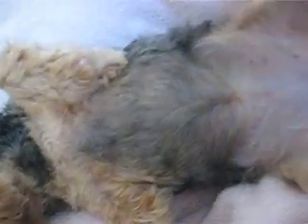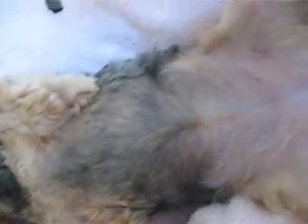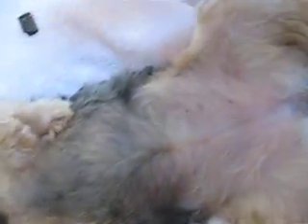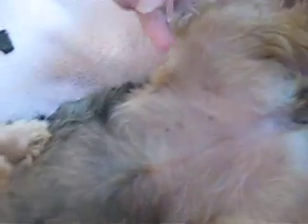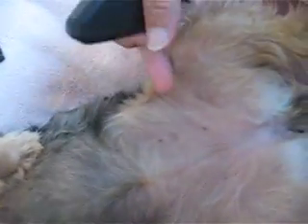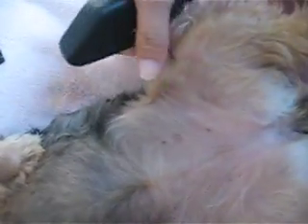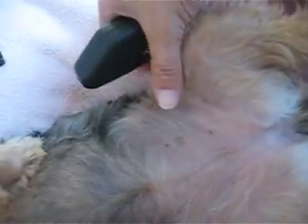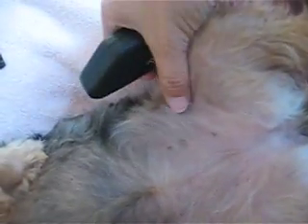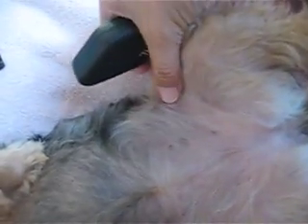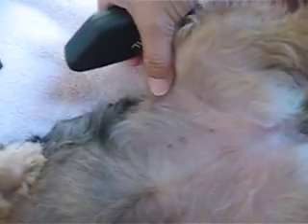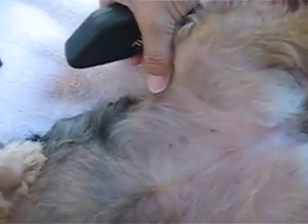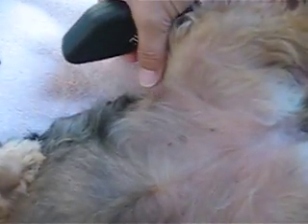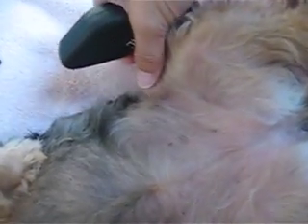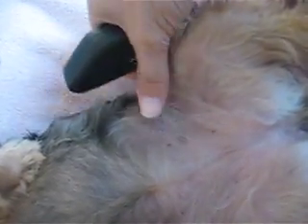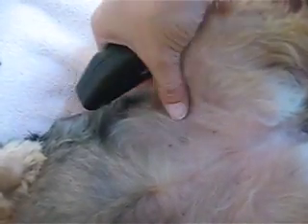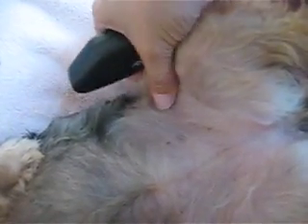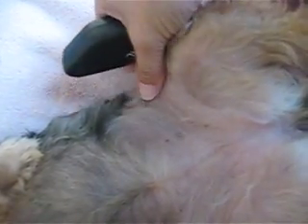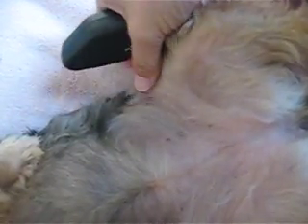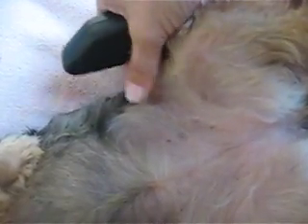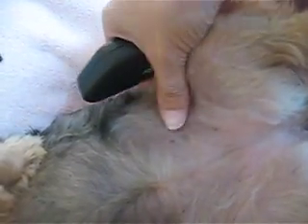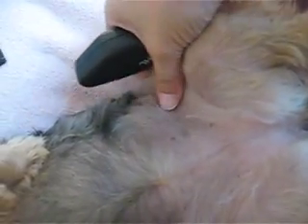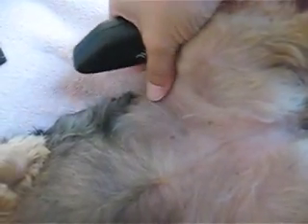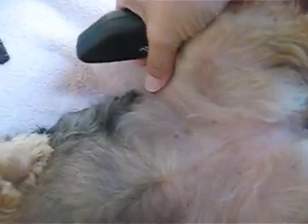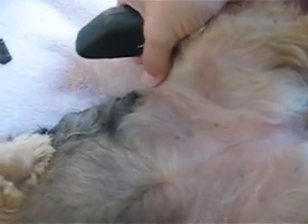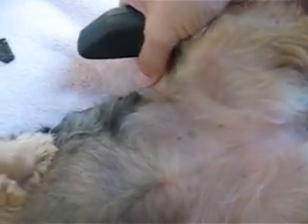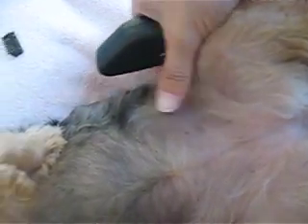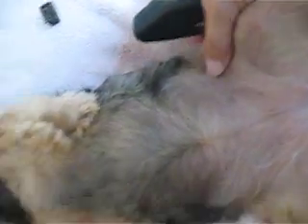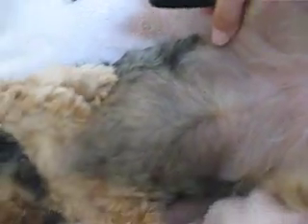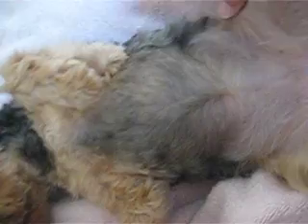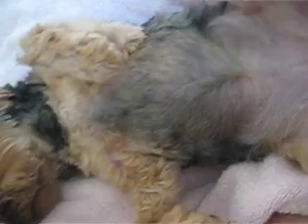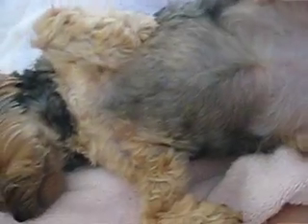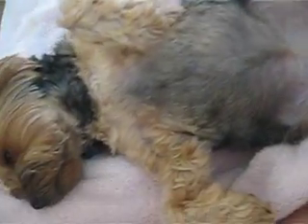It's also good to be careful down here by the legs, keeping in mind that you have a flap of skin right here that you should be watching out for.